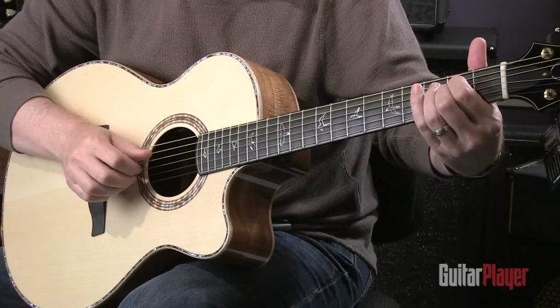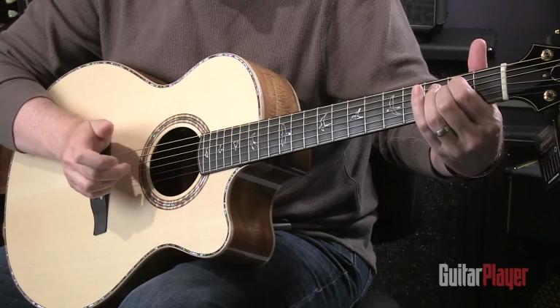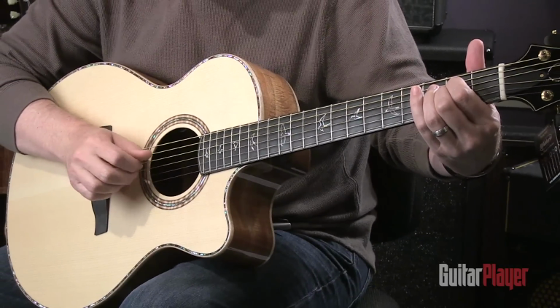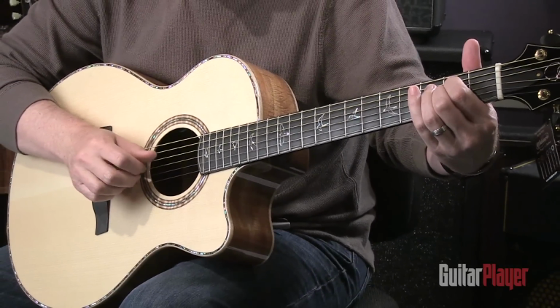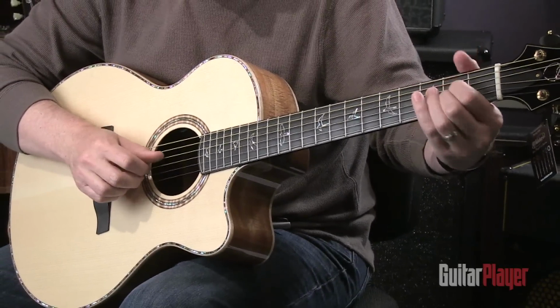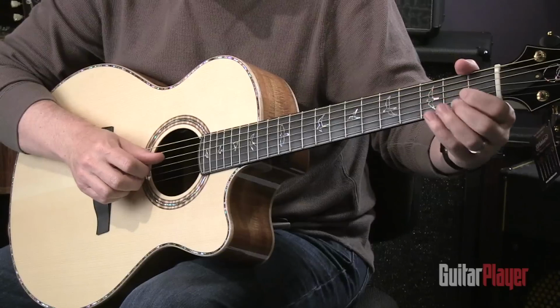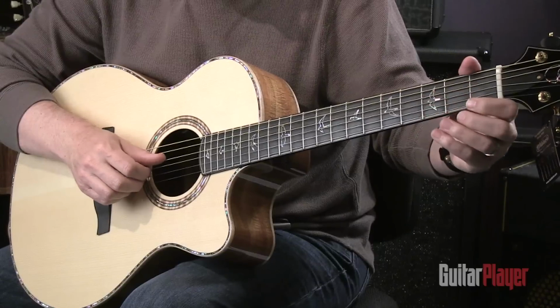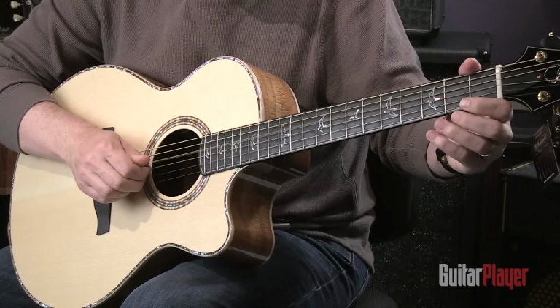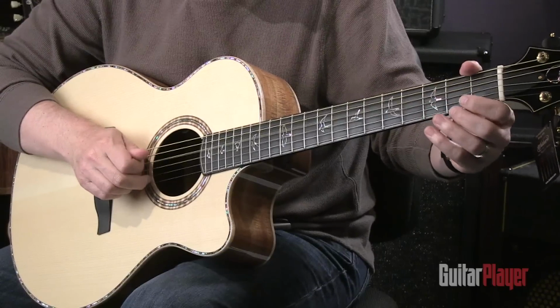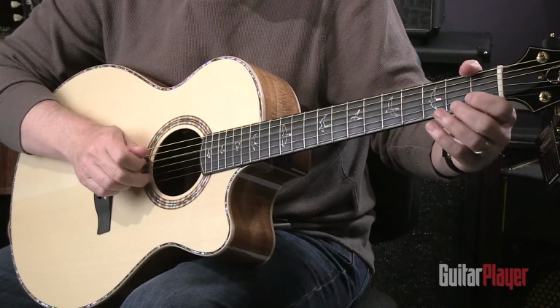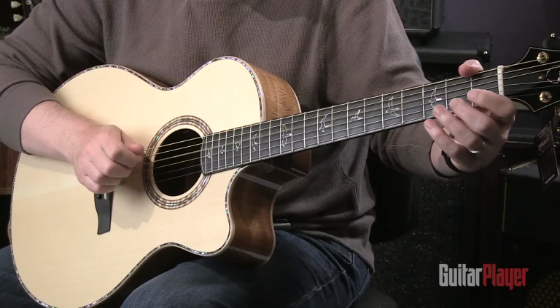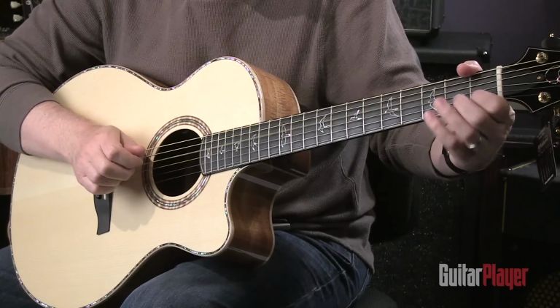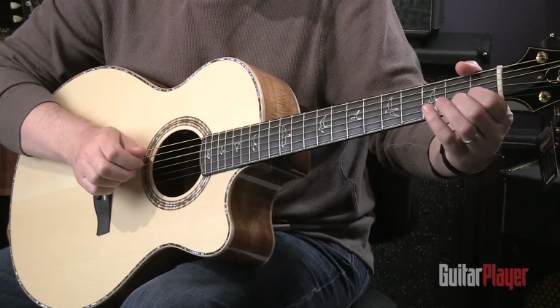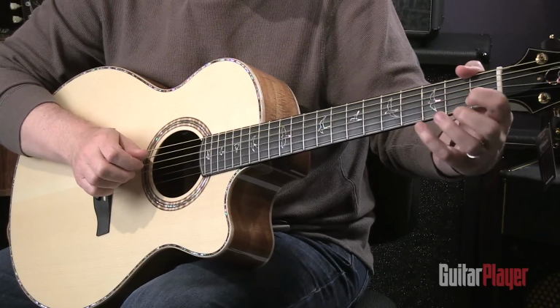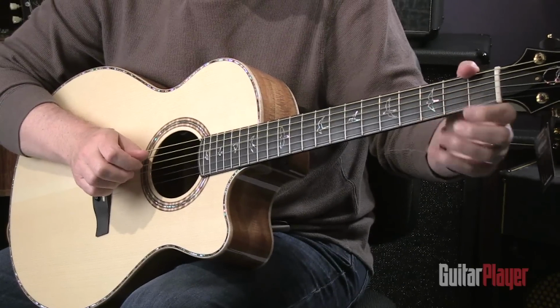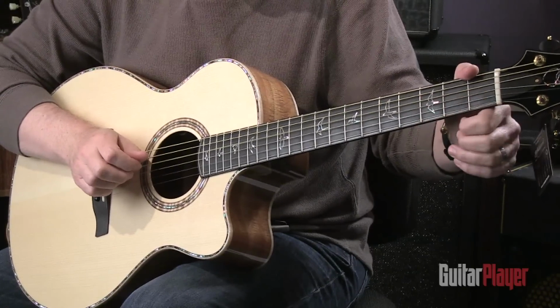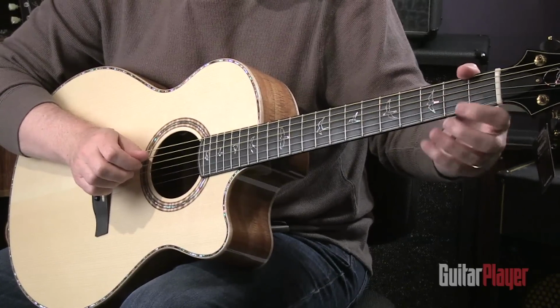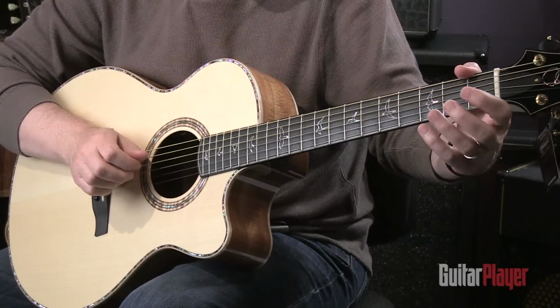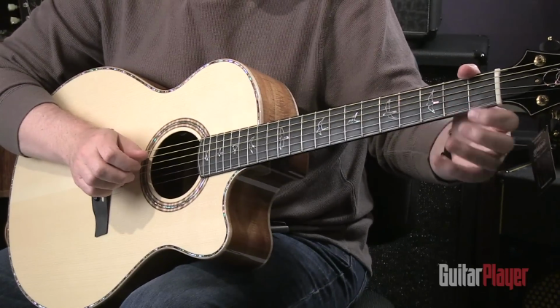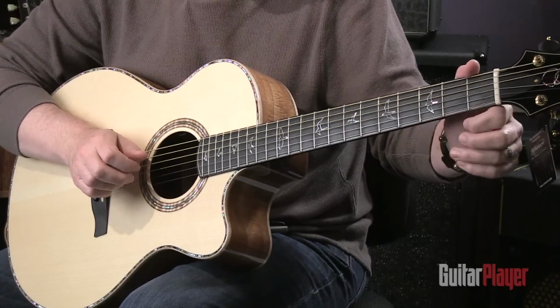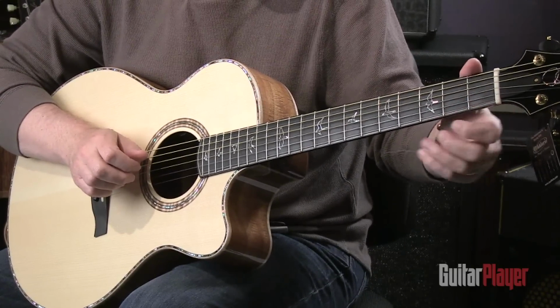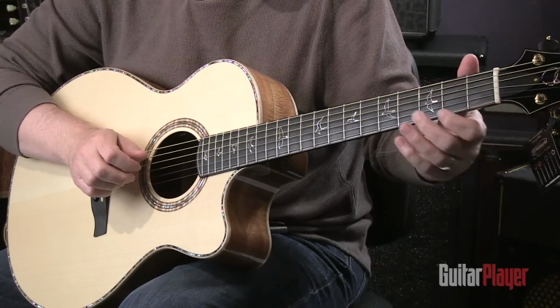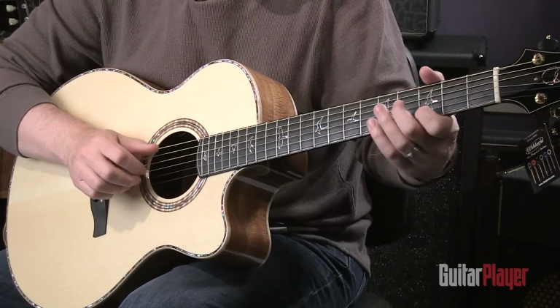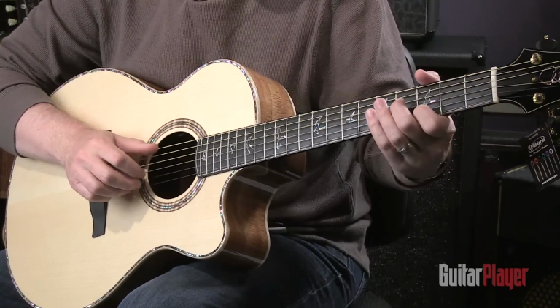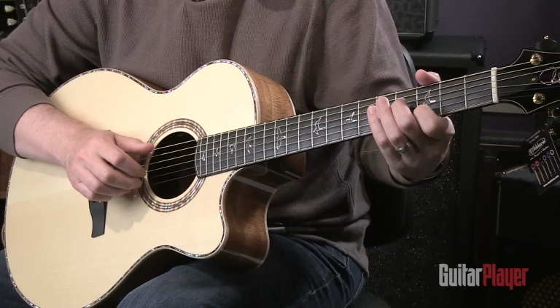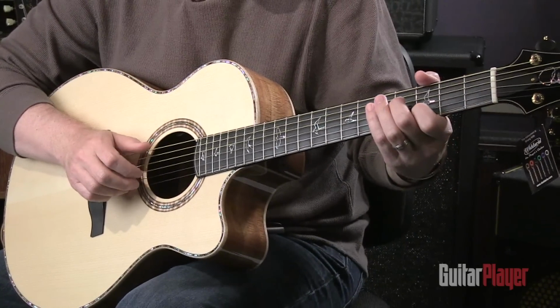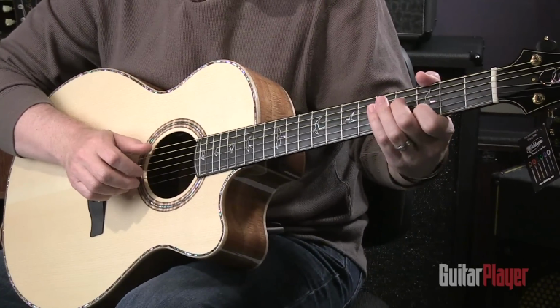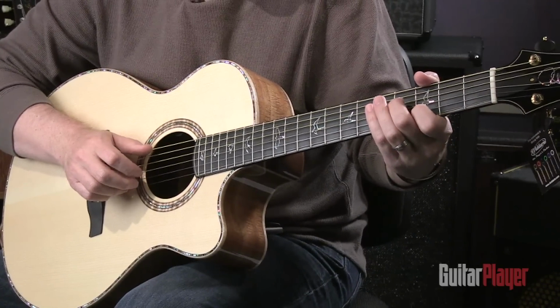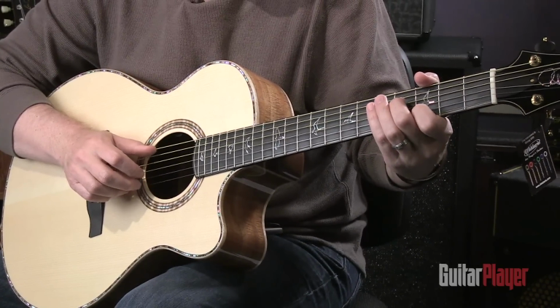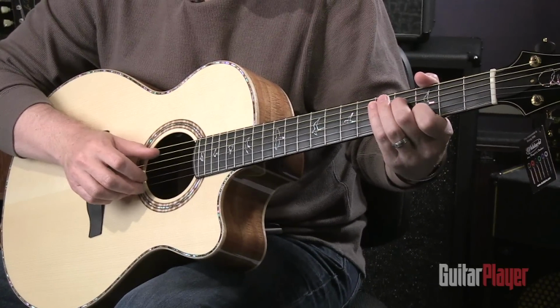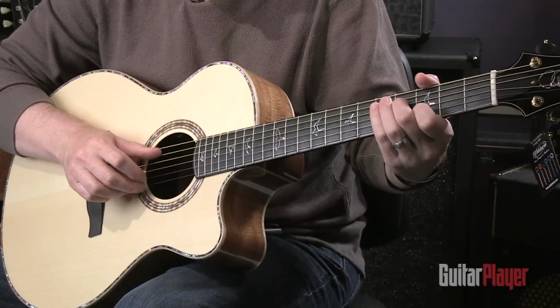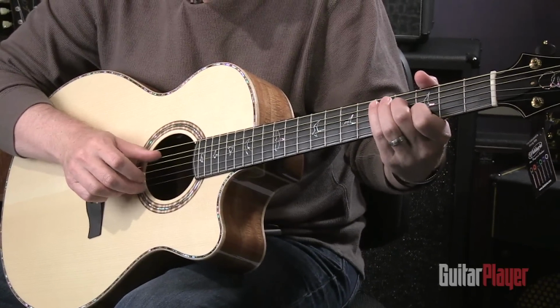And then it's just a G chord, and then I go ahead and hammer onto that C there, and then basically you can just repeat the pattern.